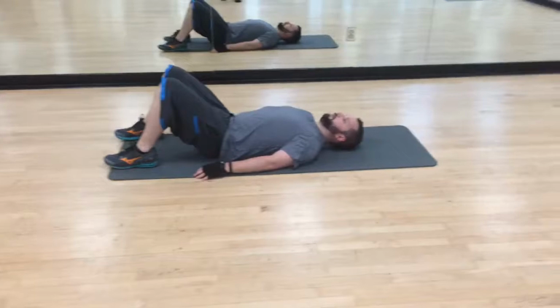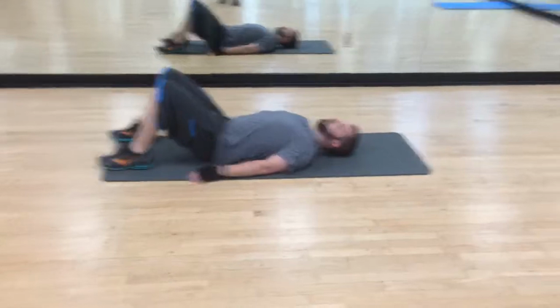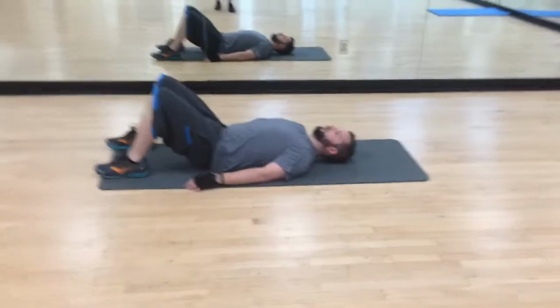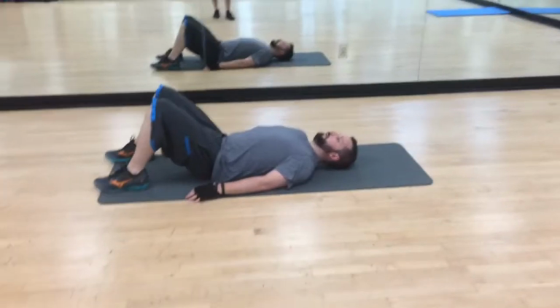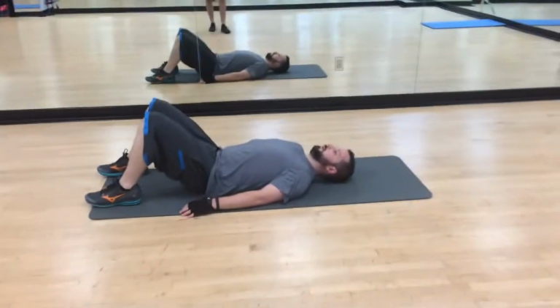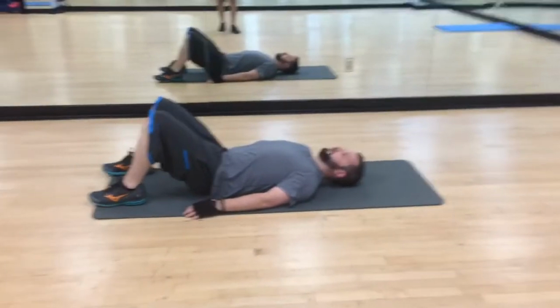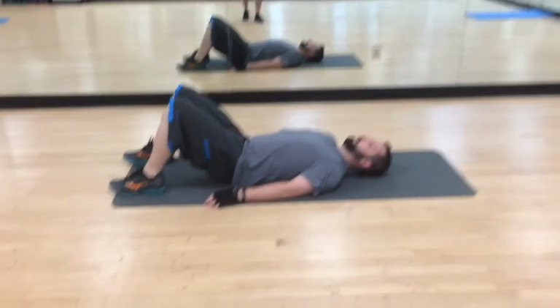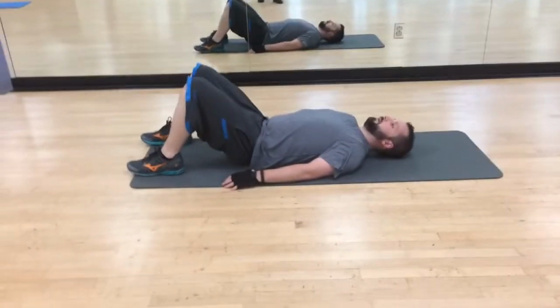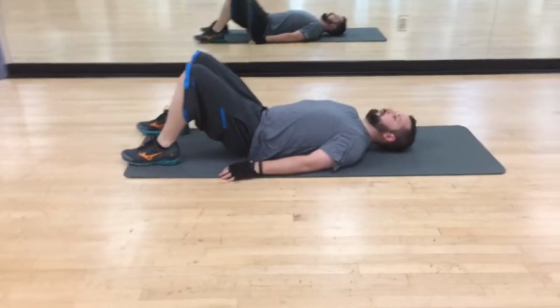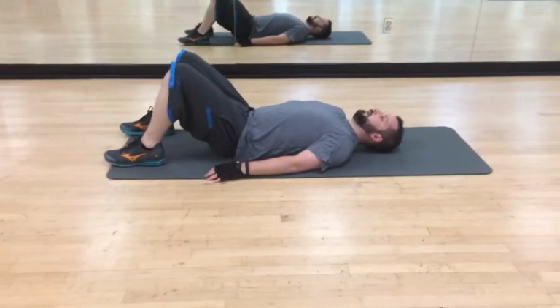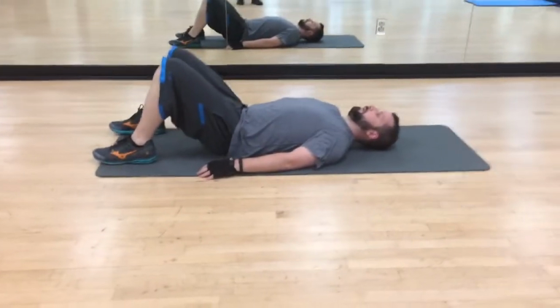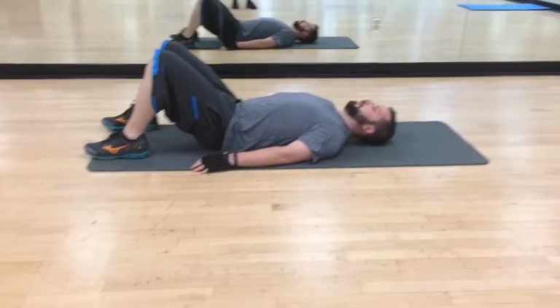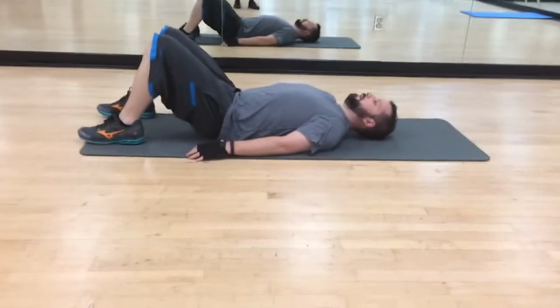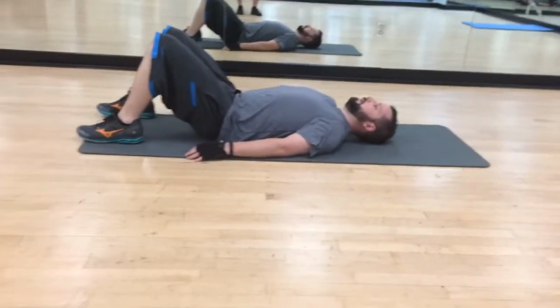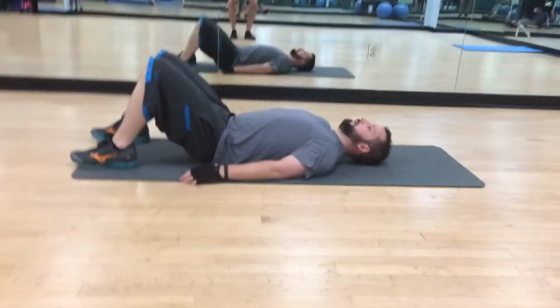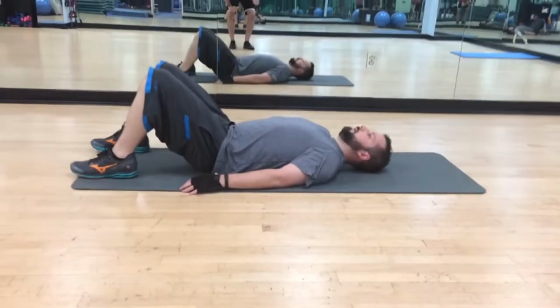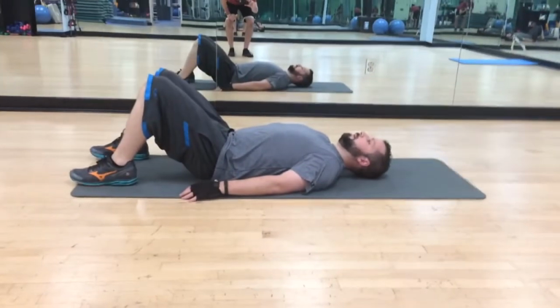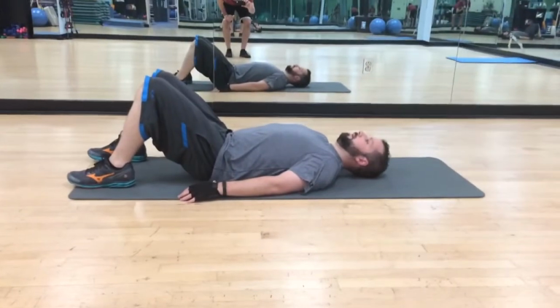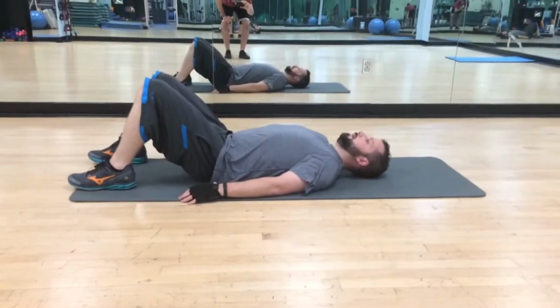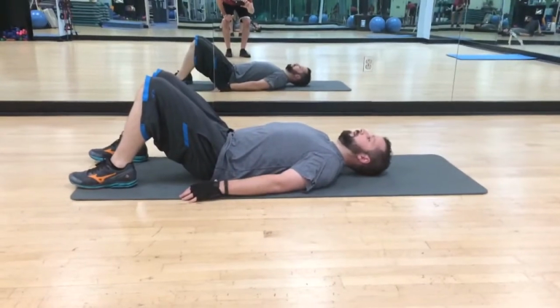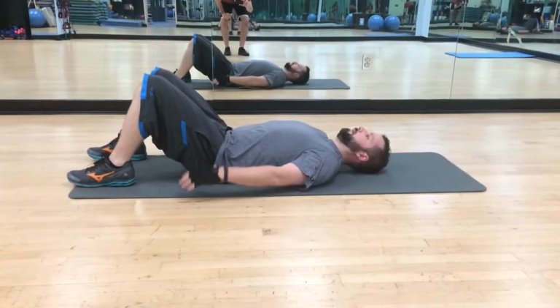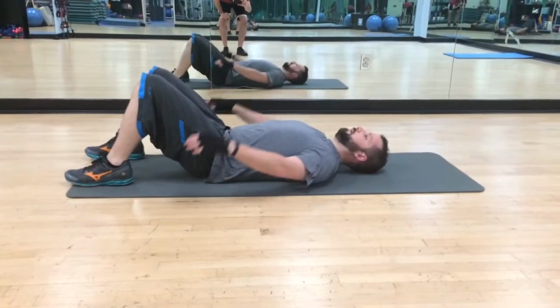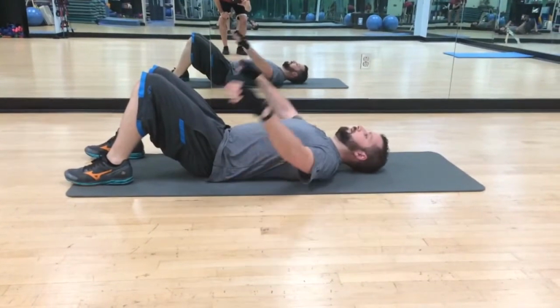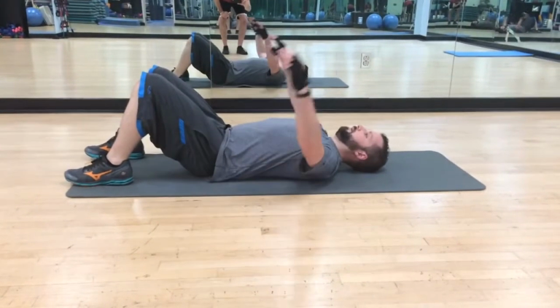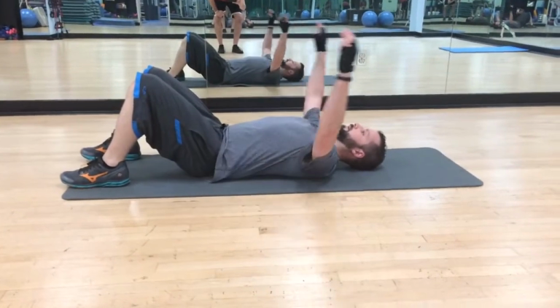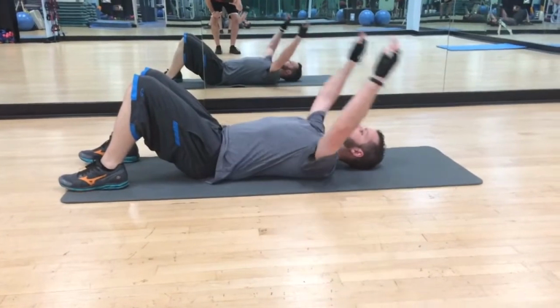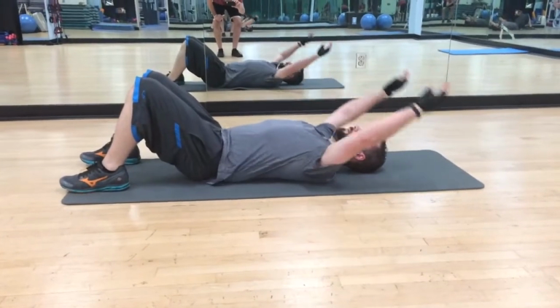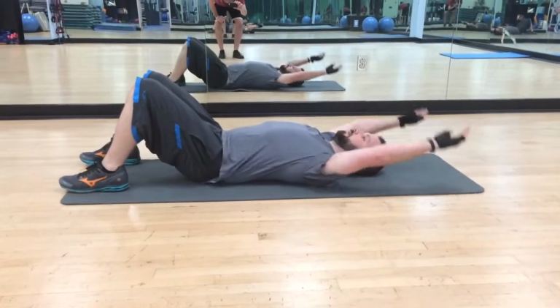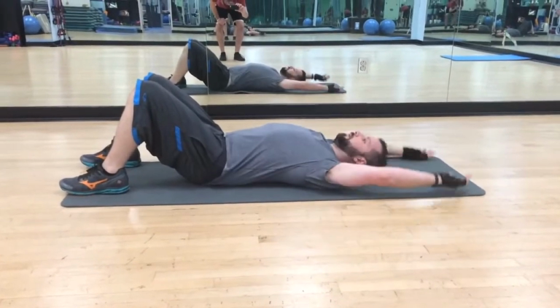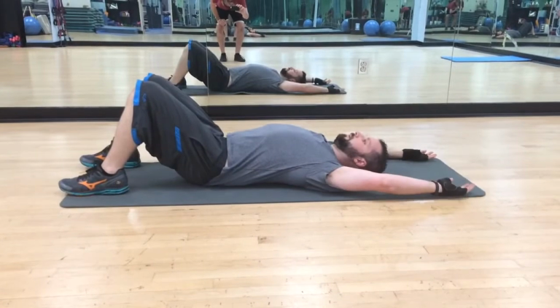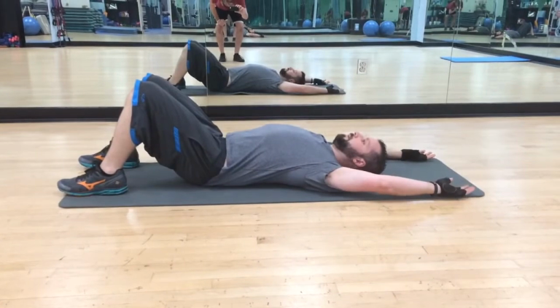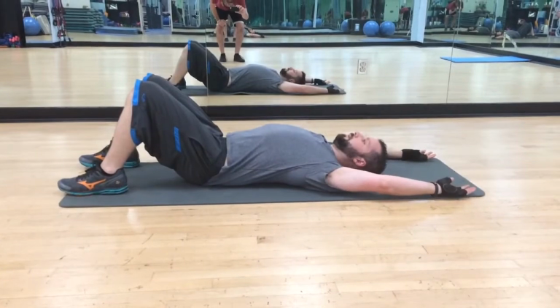All right, so we're going to be on our back here. We're going to start with the arms overhead on the ground. Relax them.